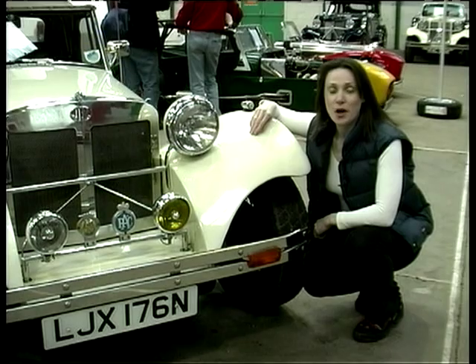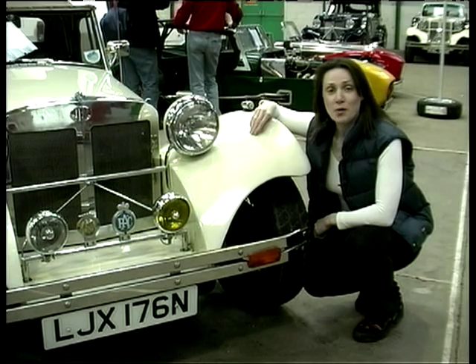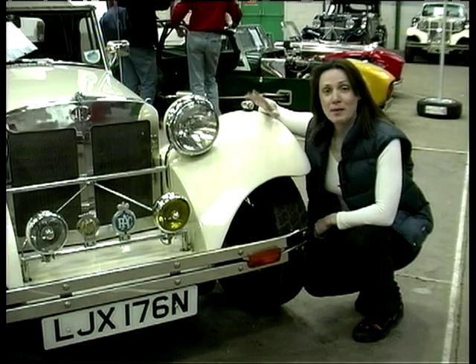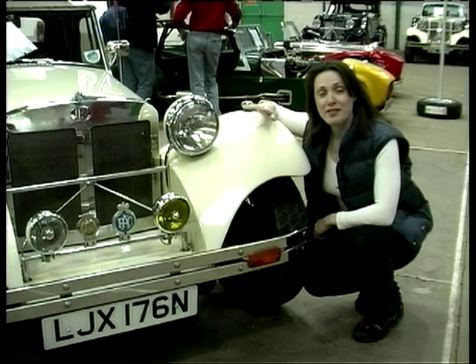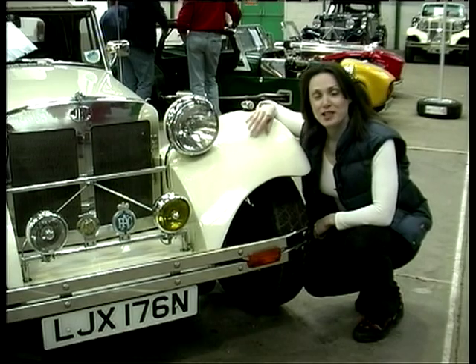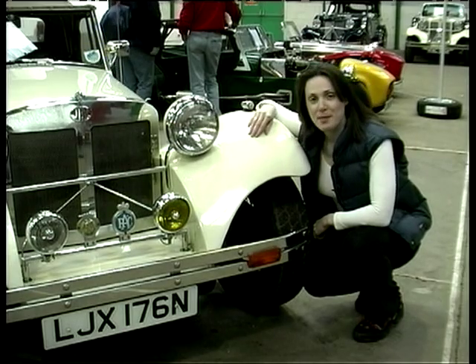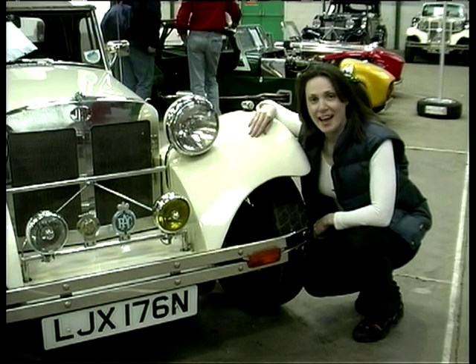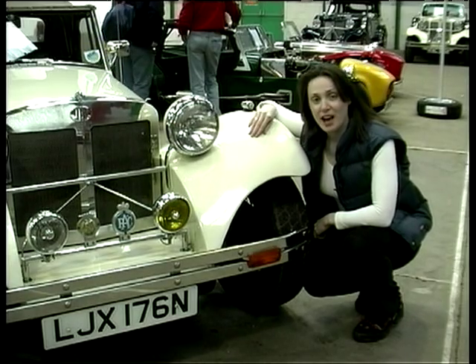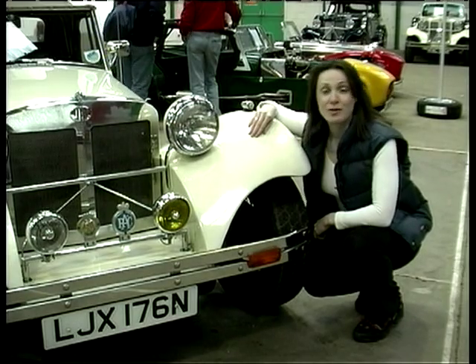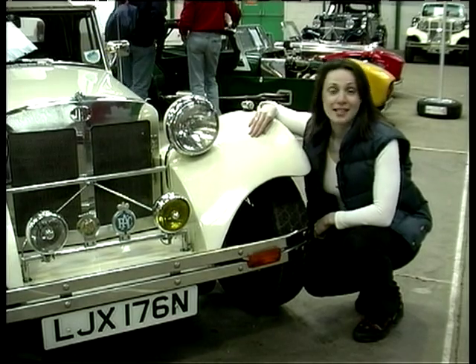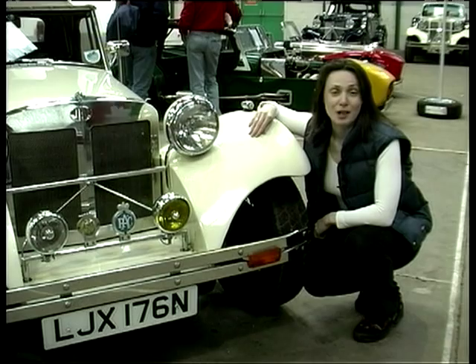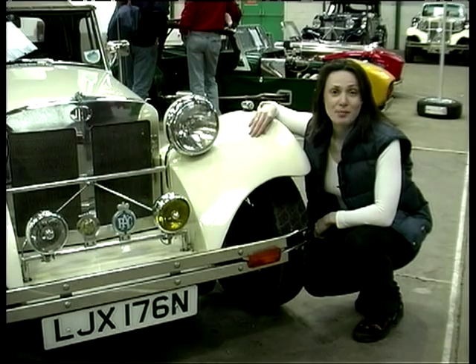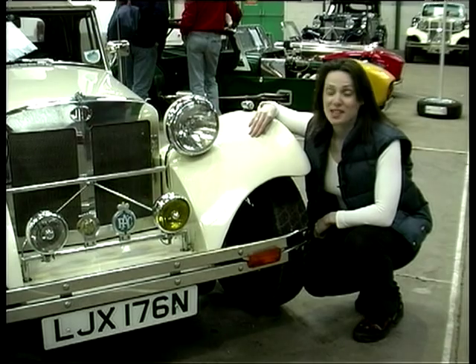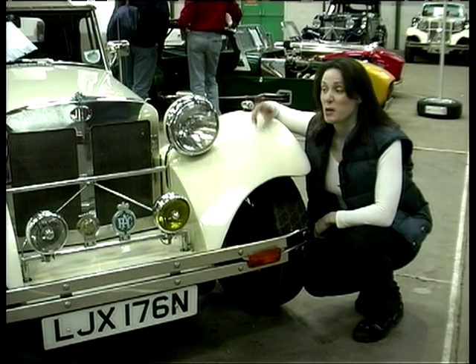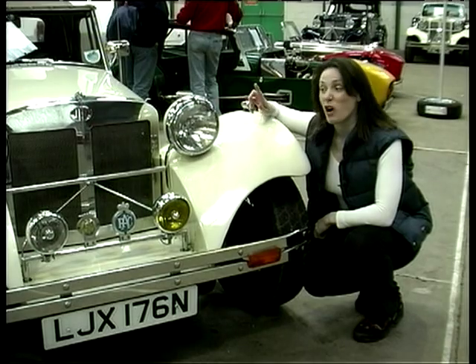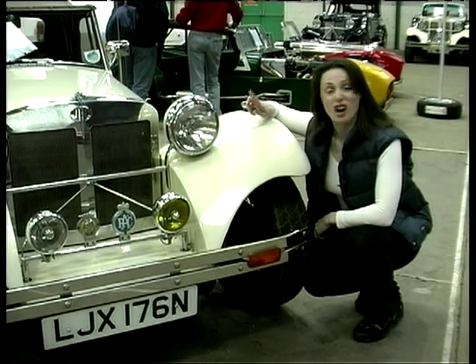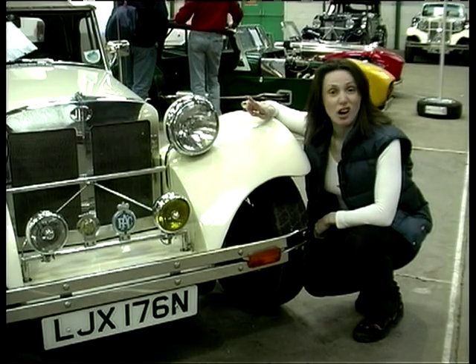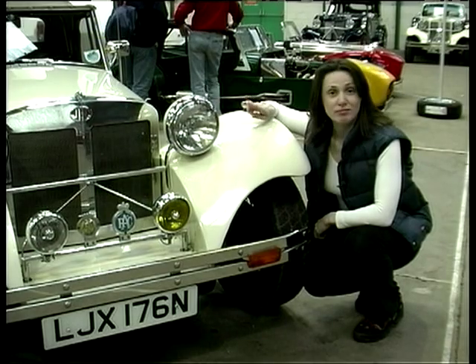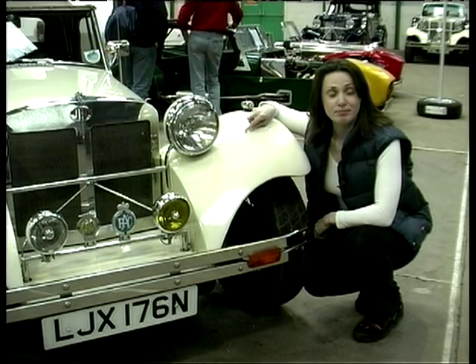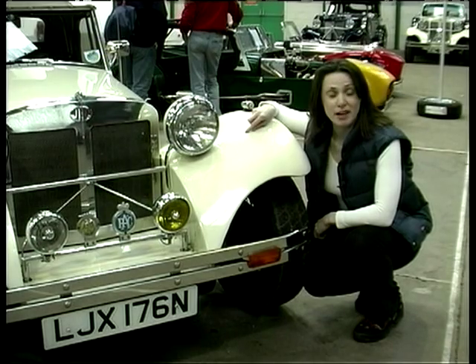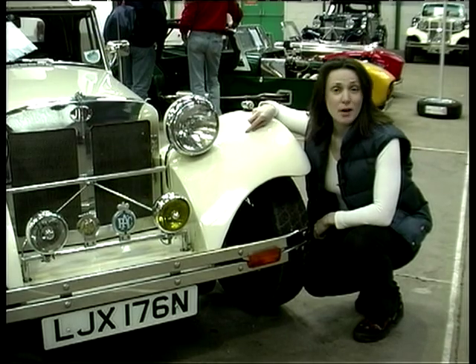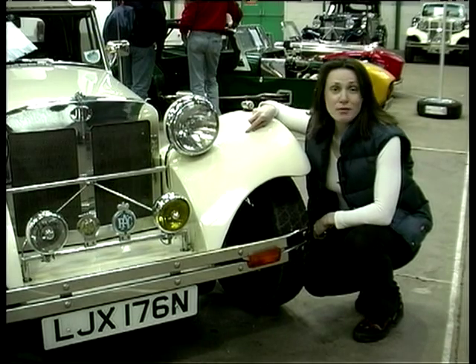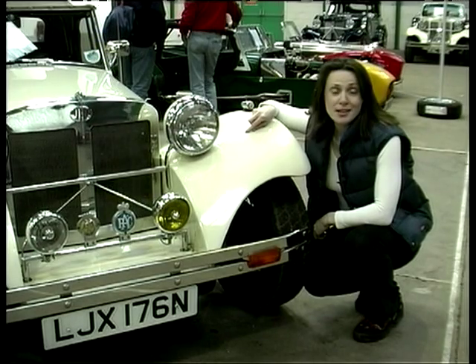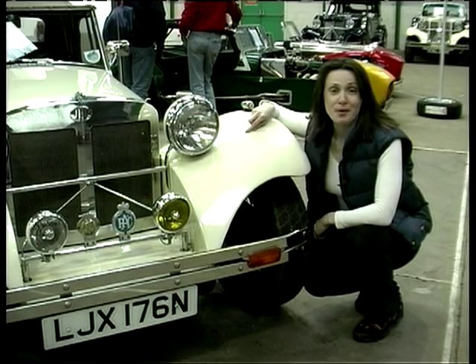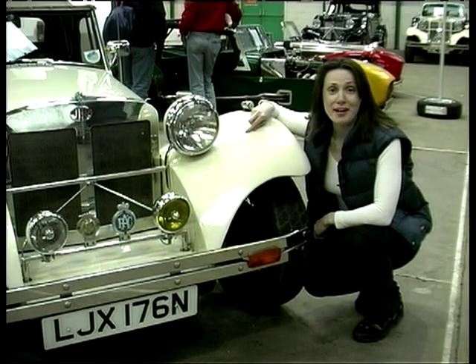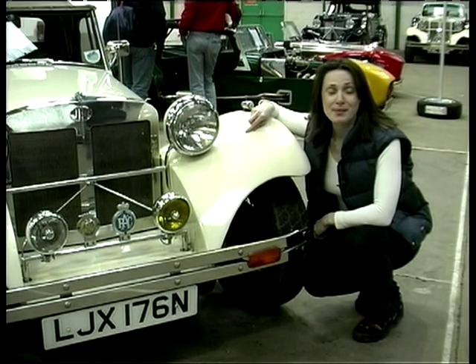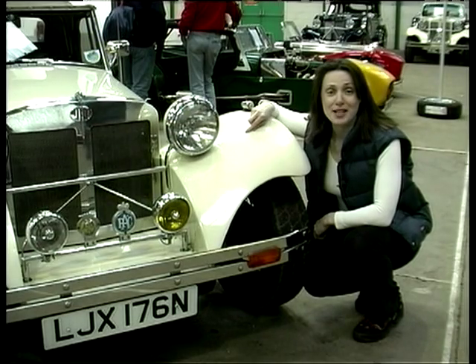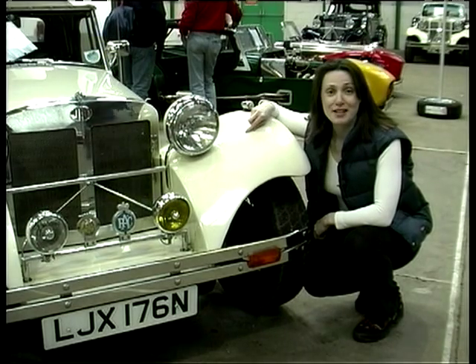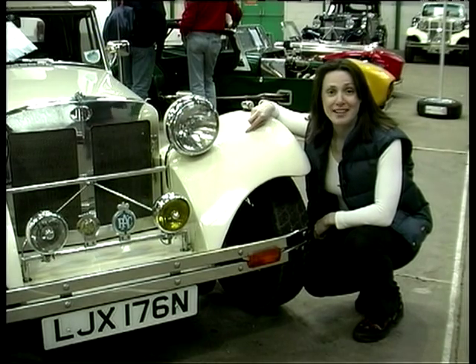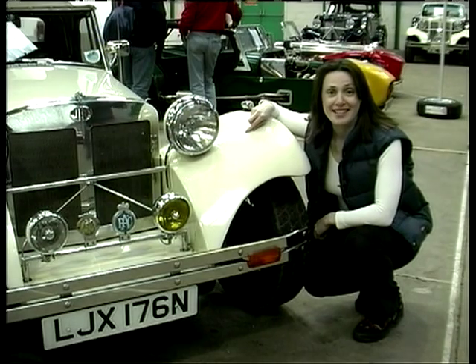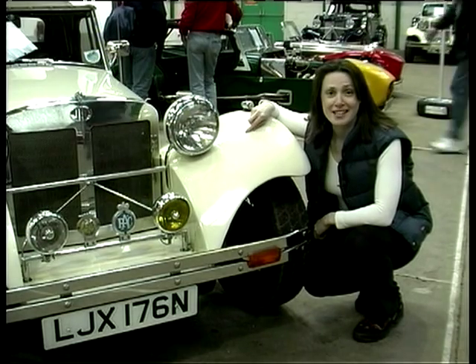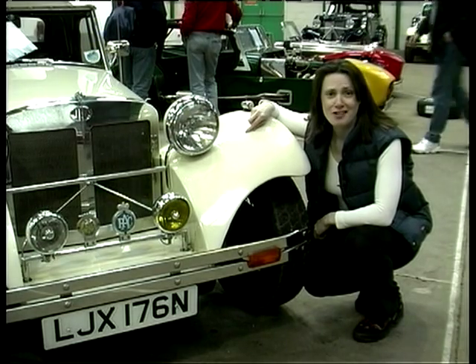I'm here at the JBA Owners Club, but there's only one car and no owner. So I'm afraid it's back to you guys. Sorry.